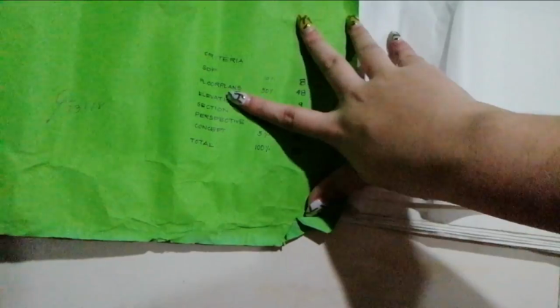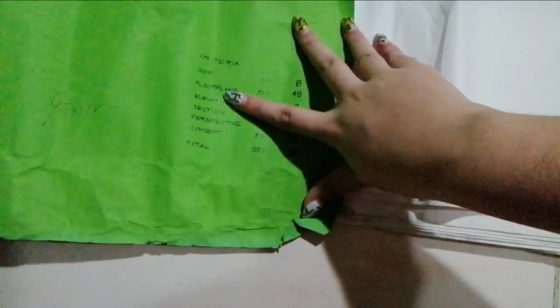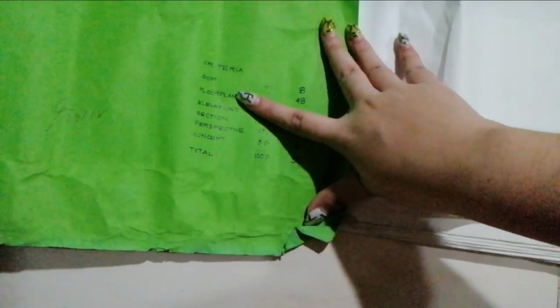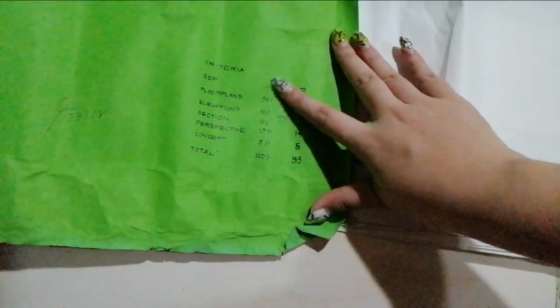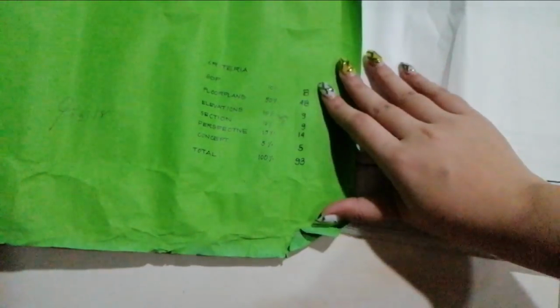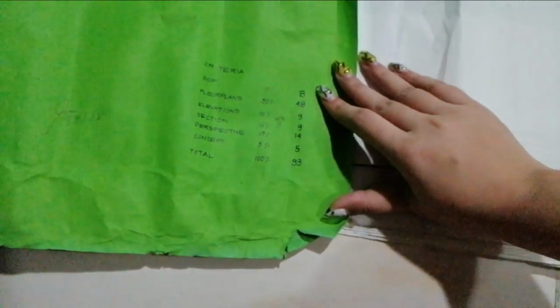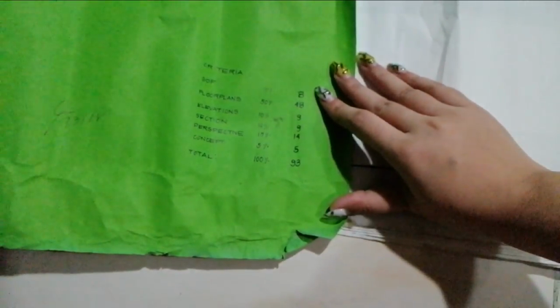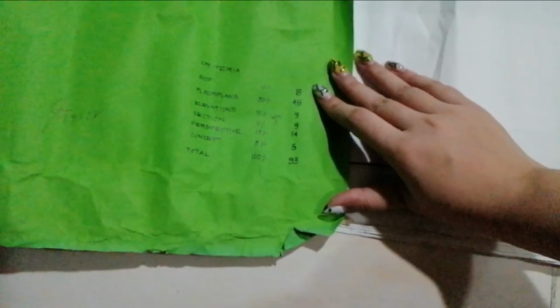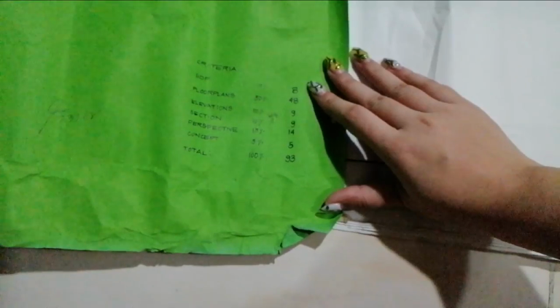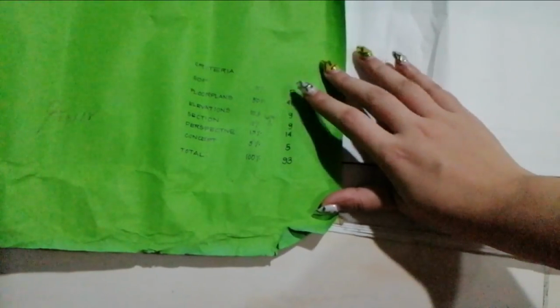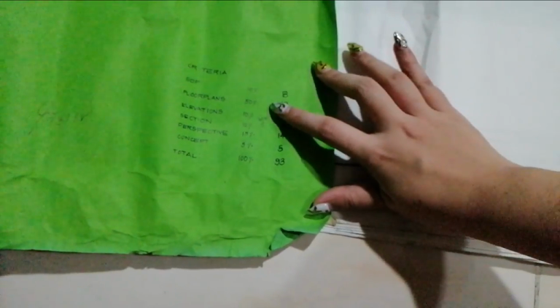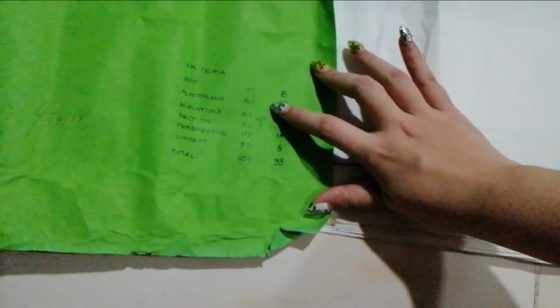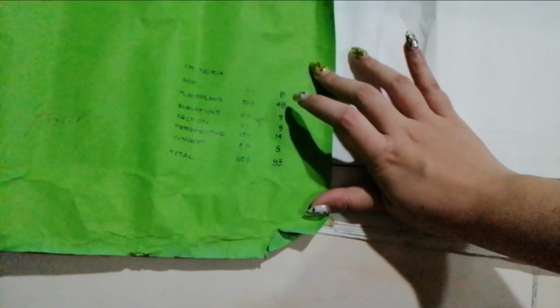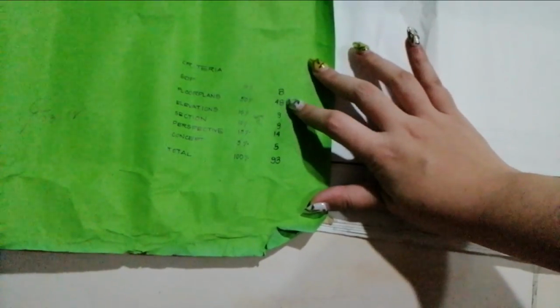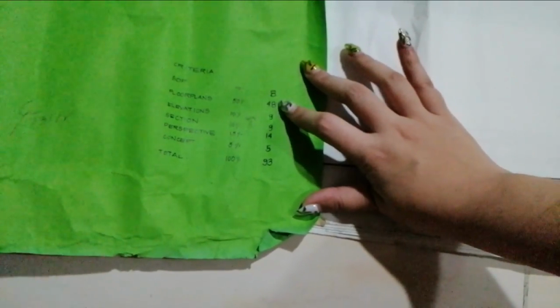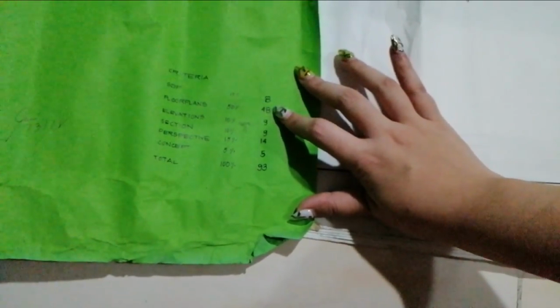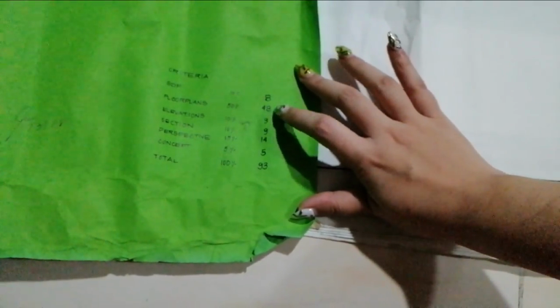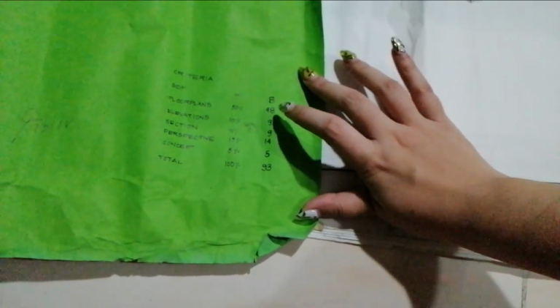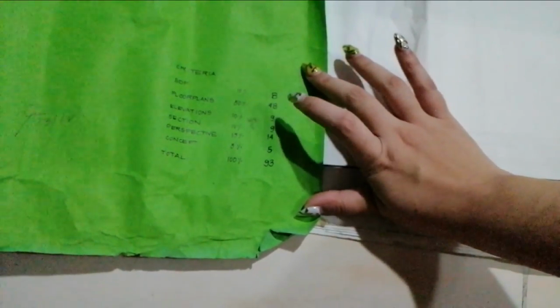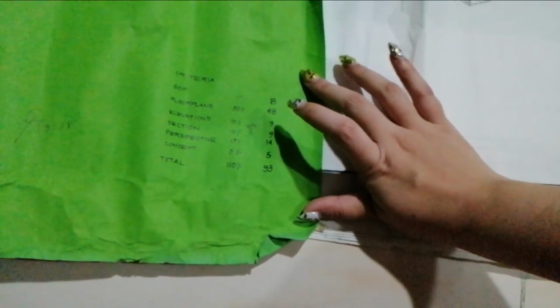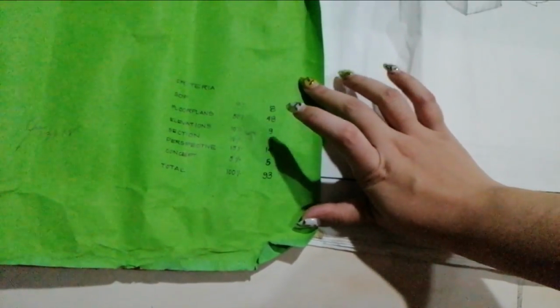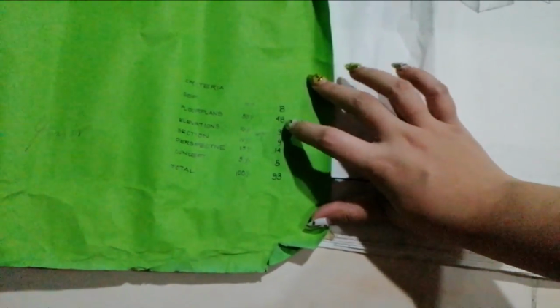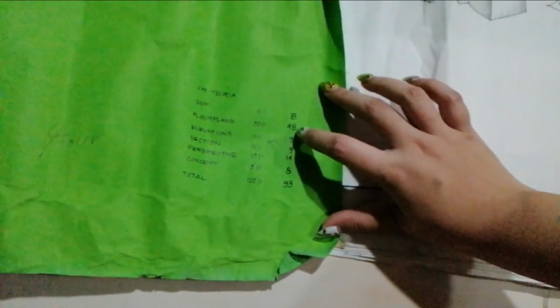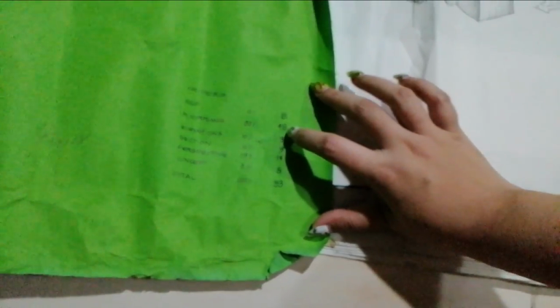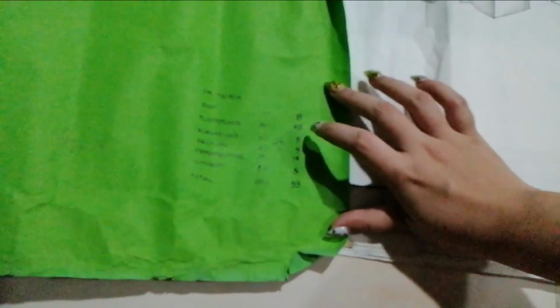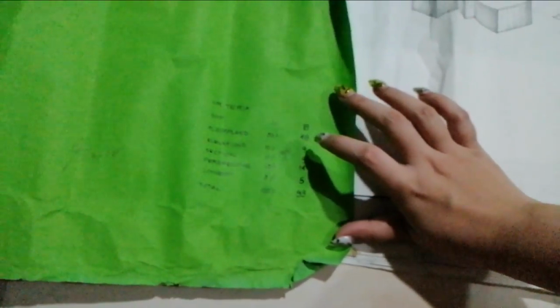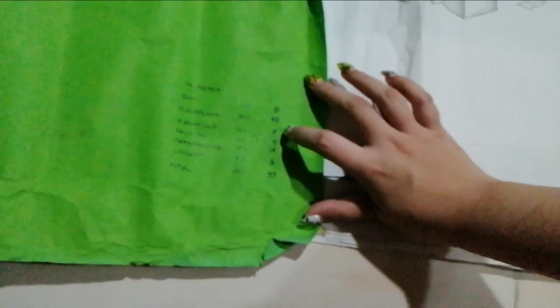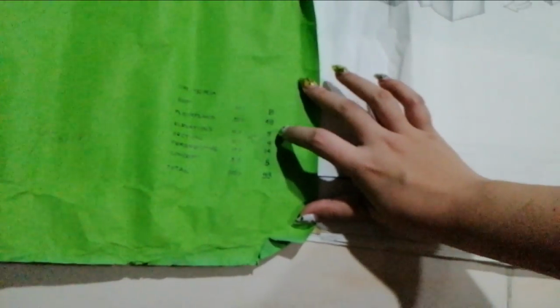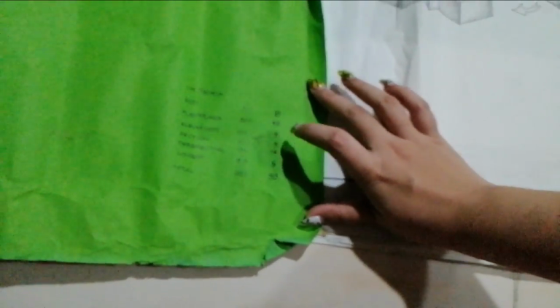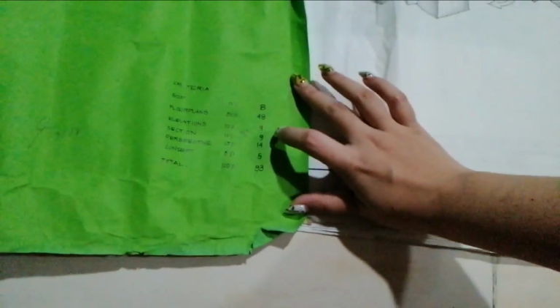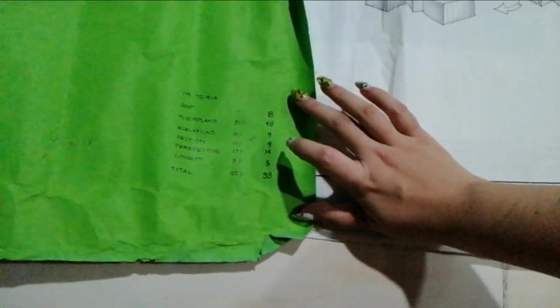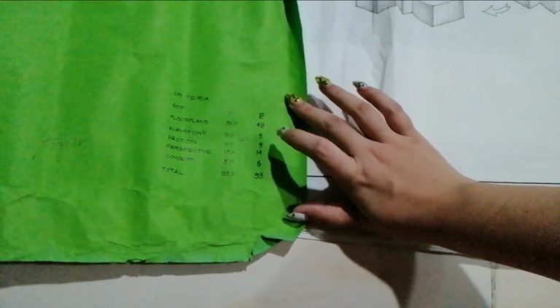So here's my grade. The SDP got 8 points. For floor plans, I did very well. Then elevation section — there it is.